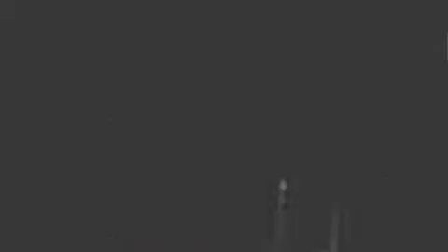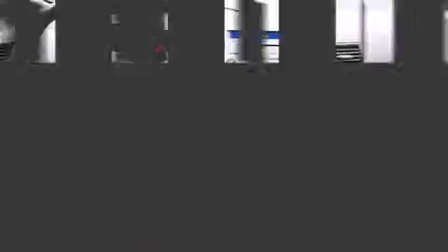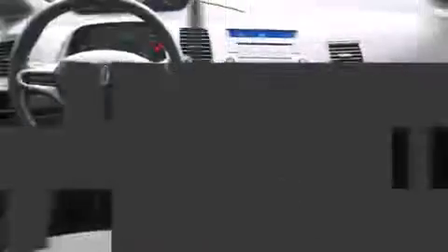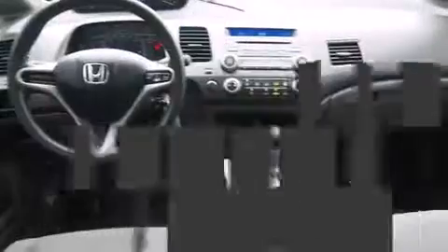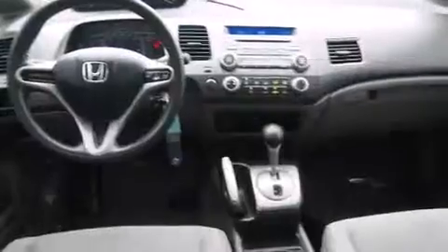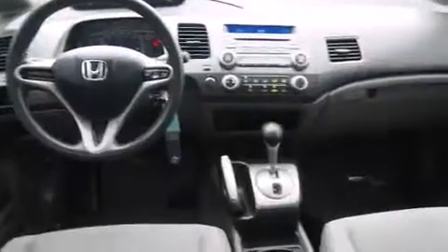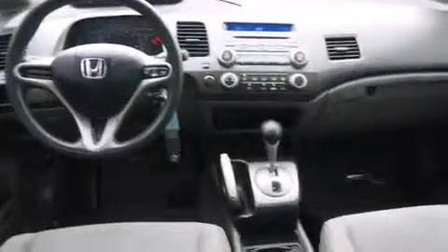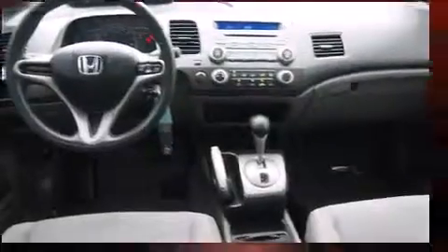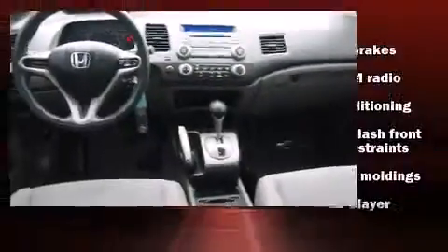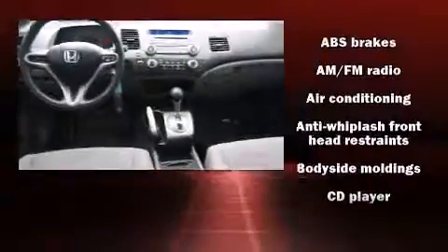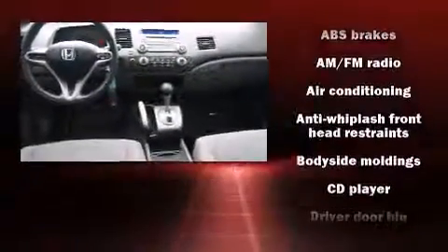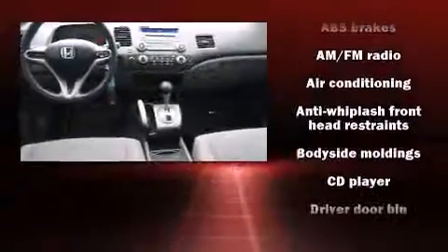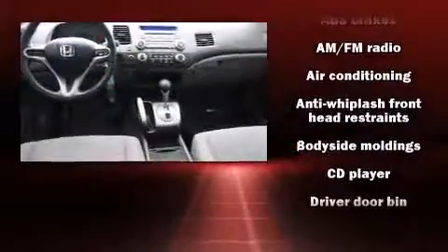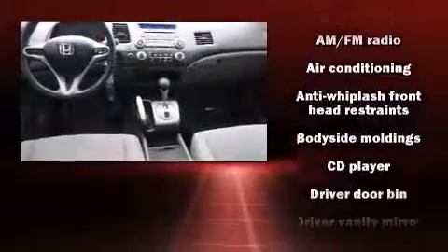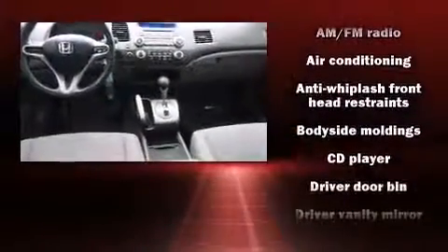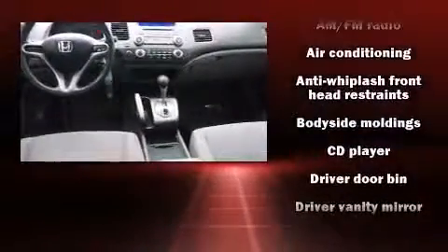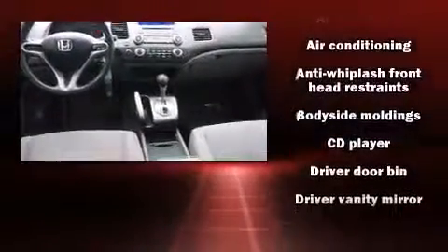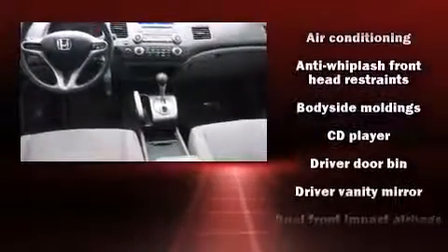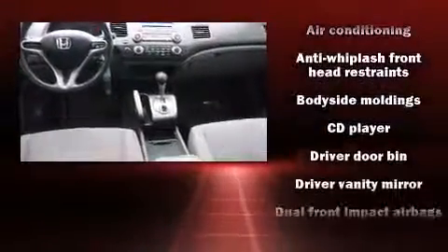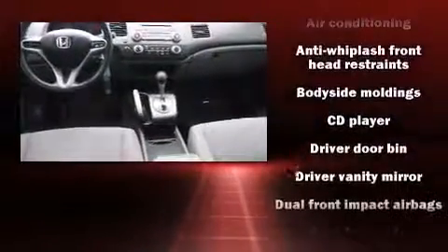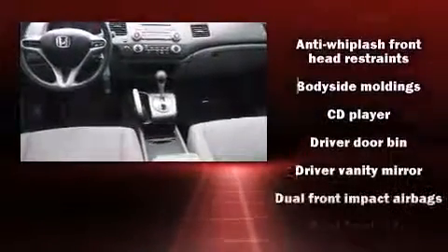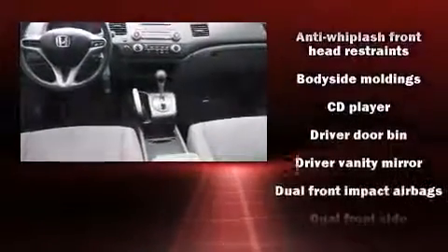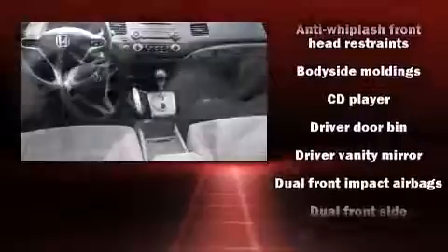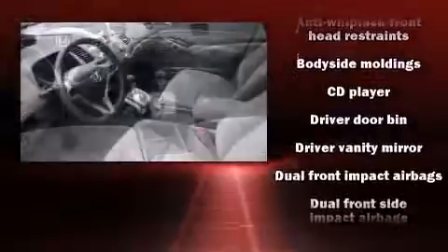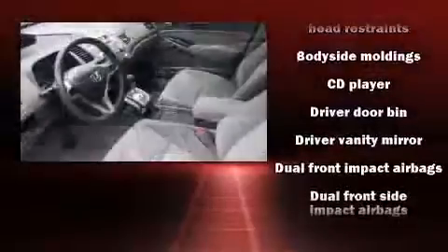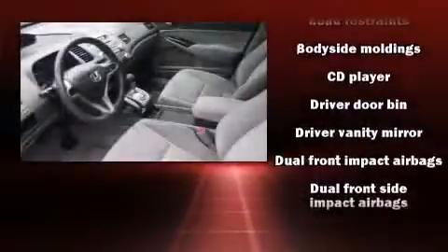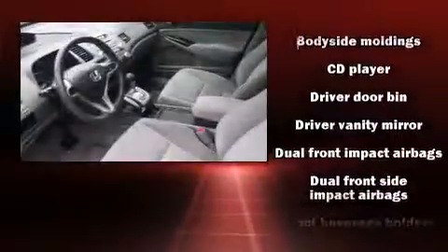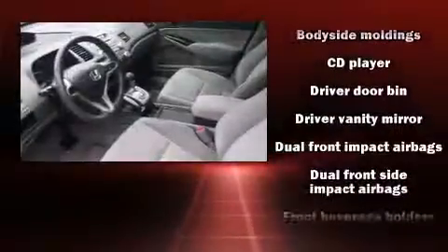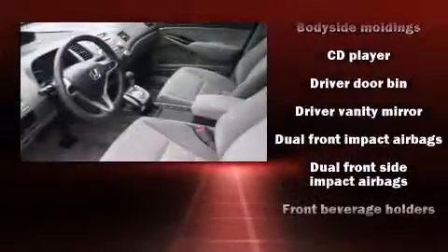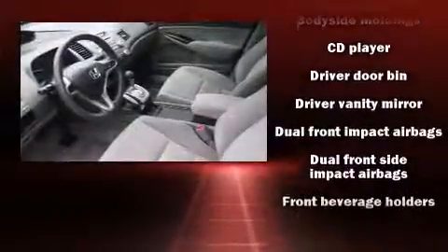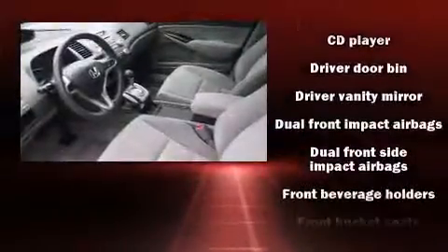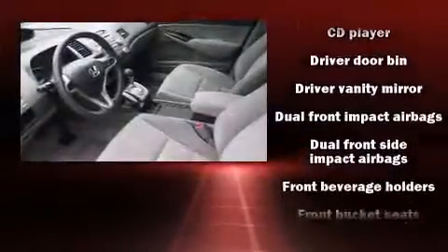Top features include cruise control, a tachometer, remote keyless entry, and more.